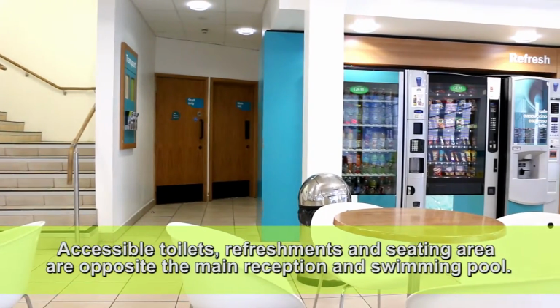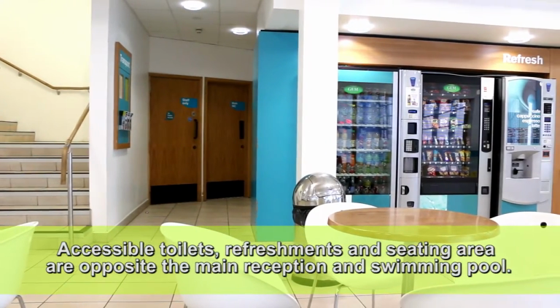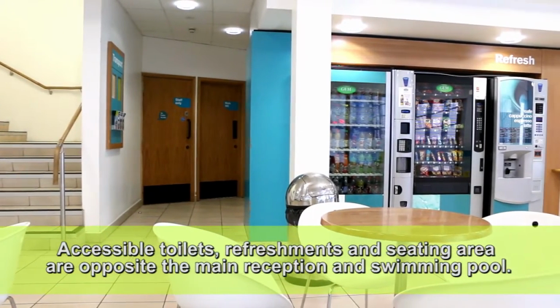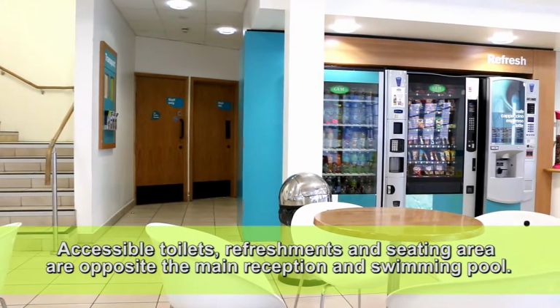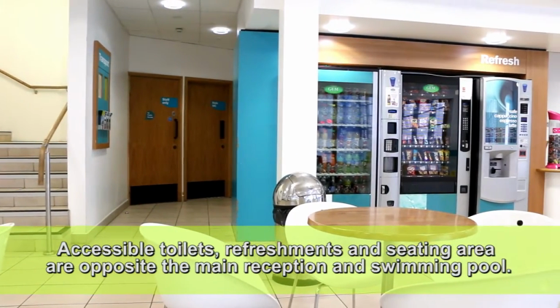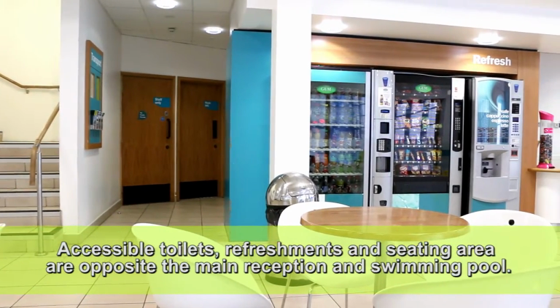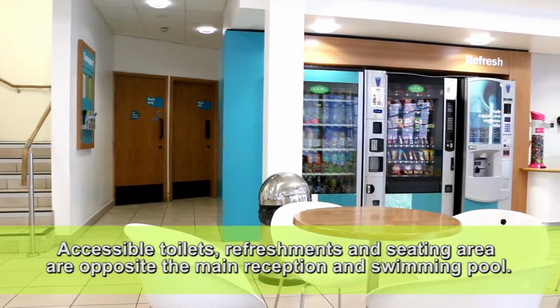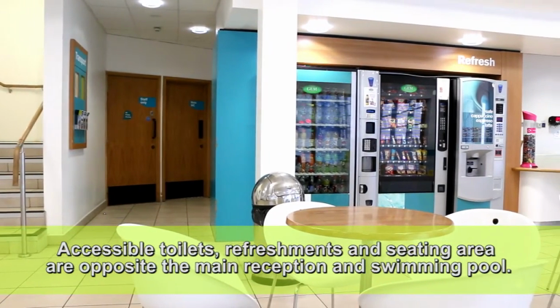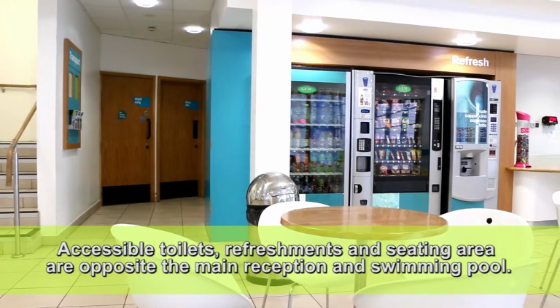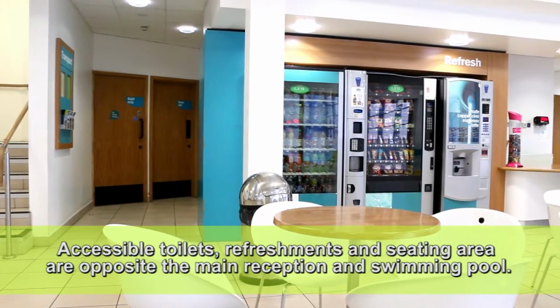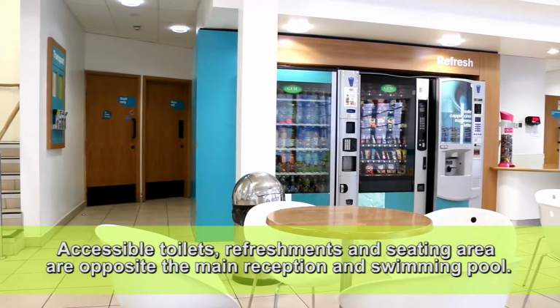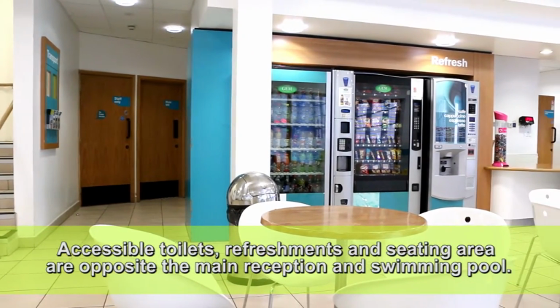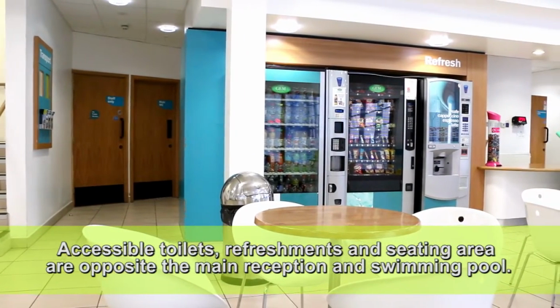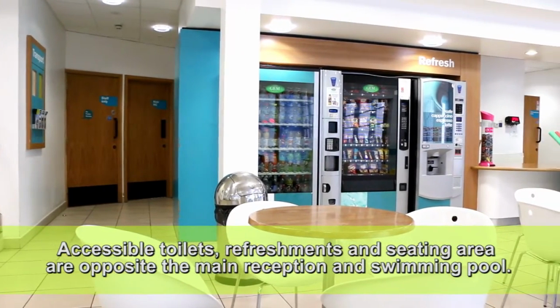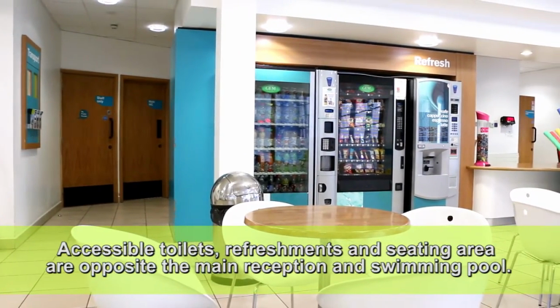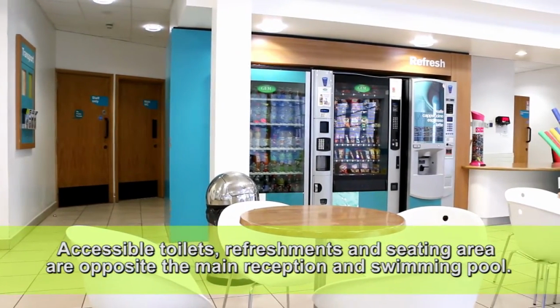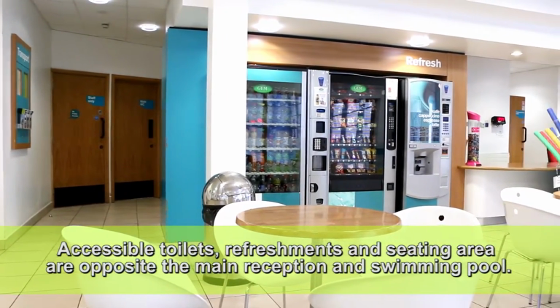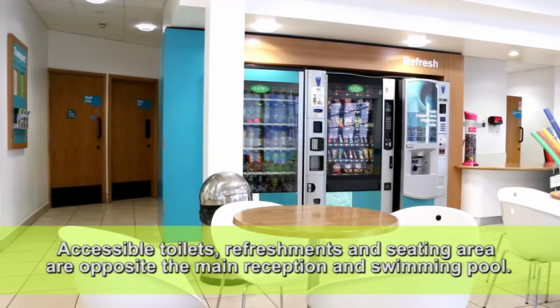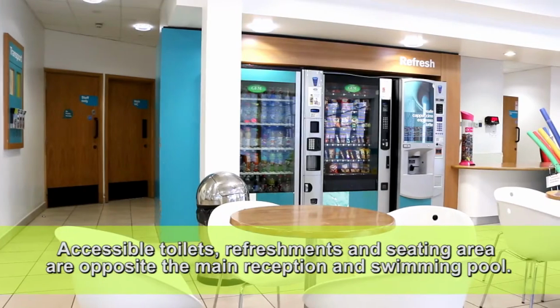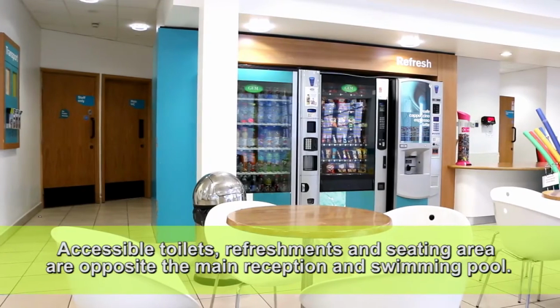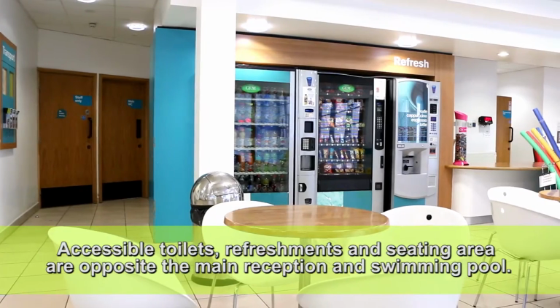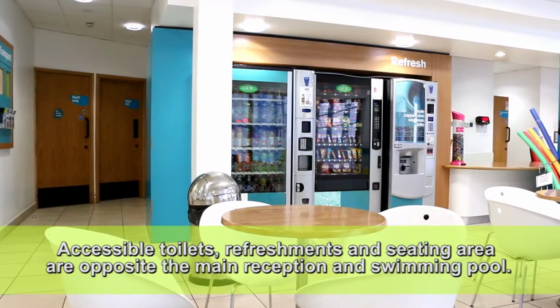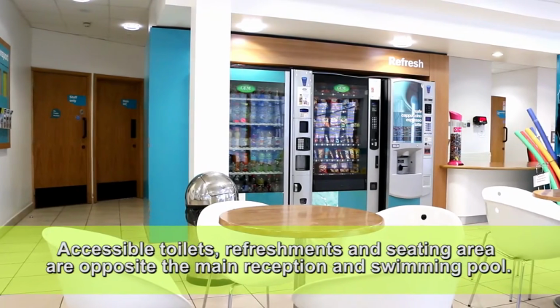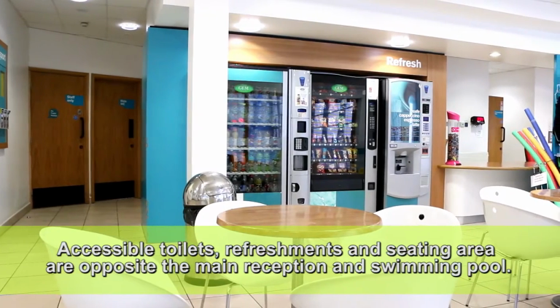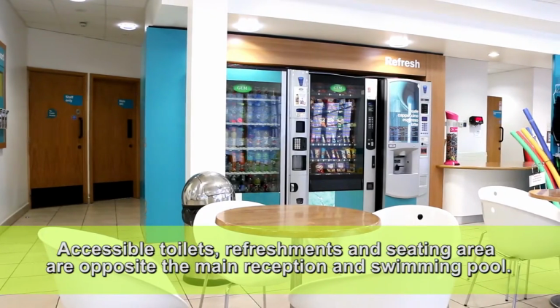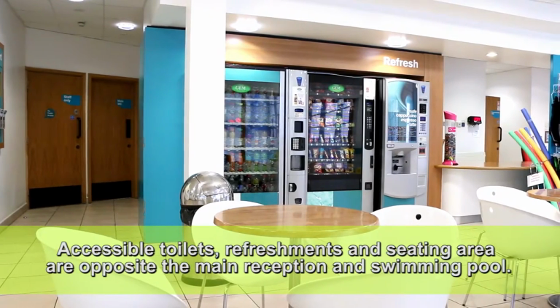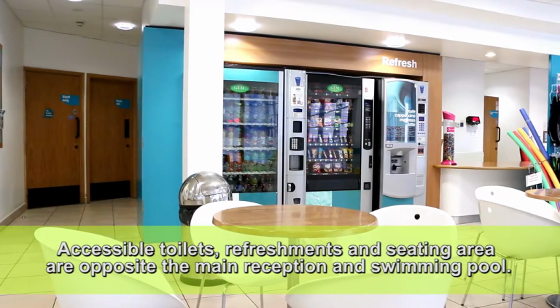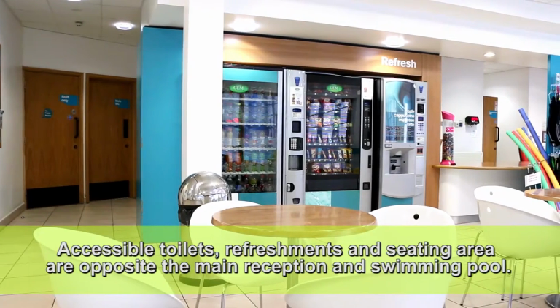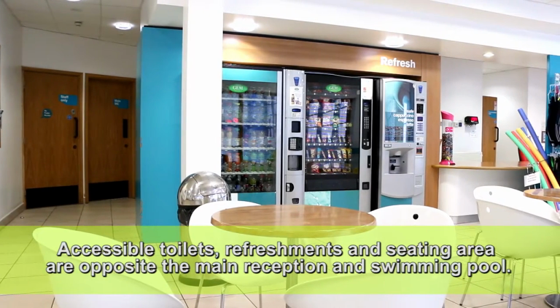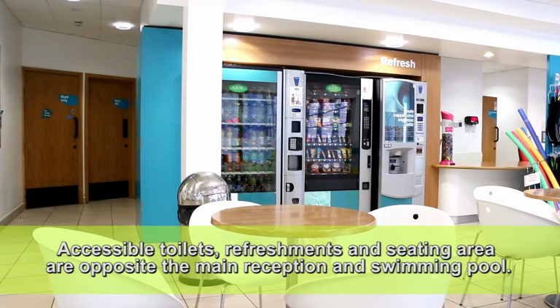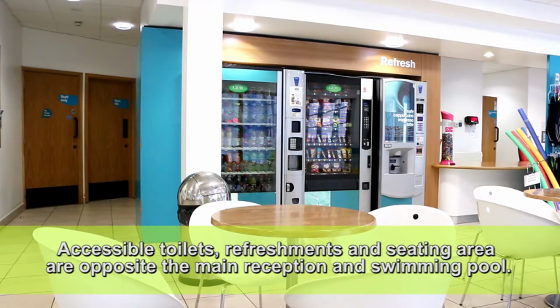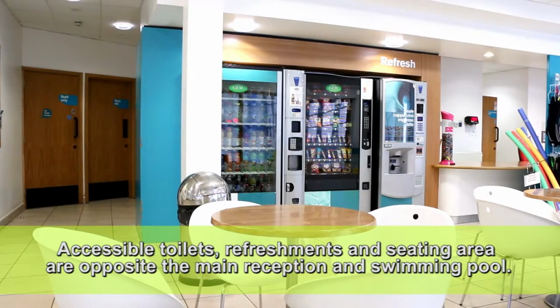Accessible toilets, refreshments and seating area are opposite the main reception and swimming pool.